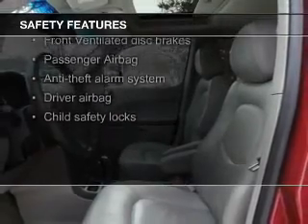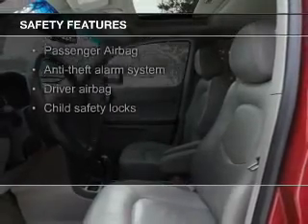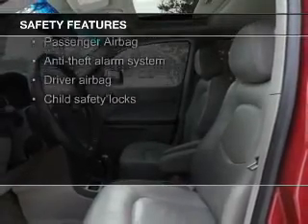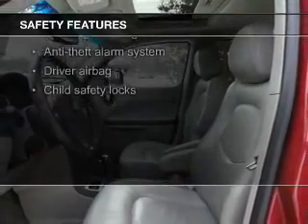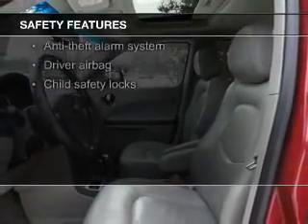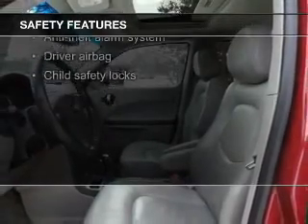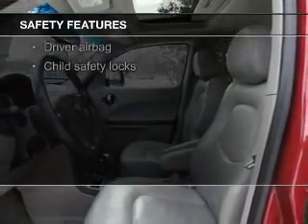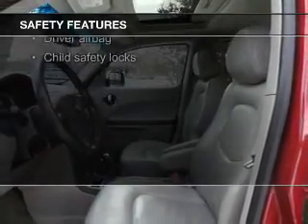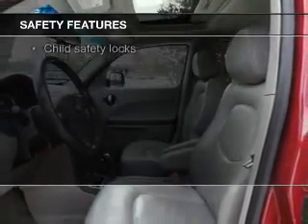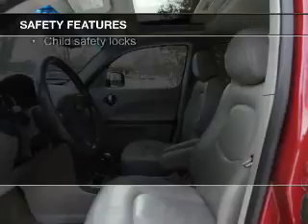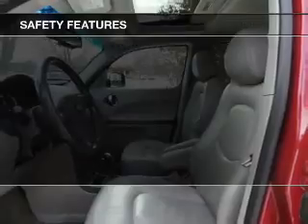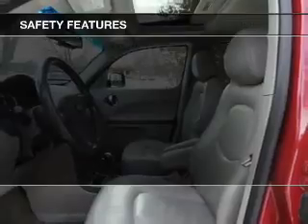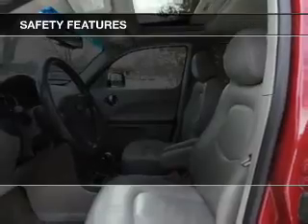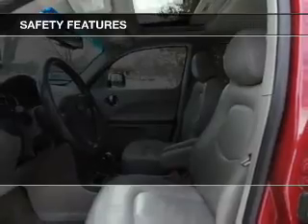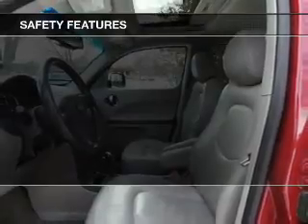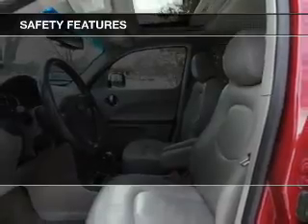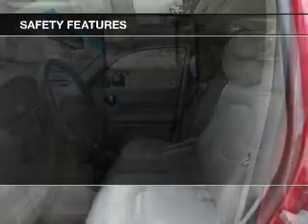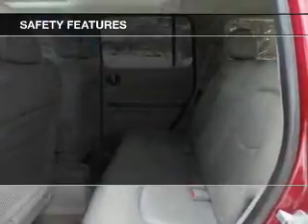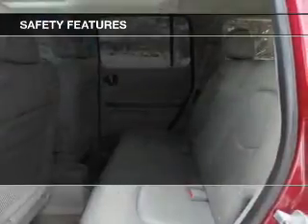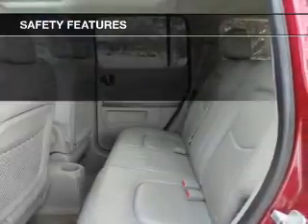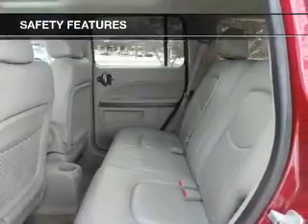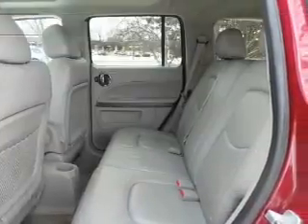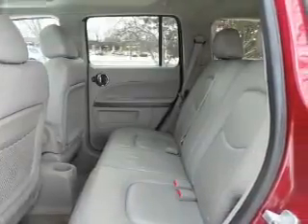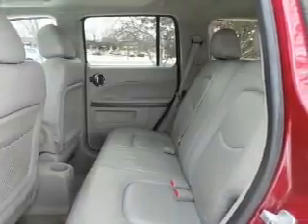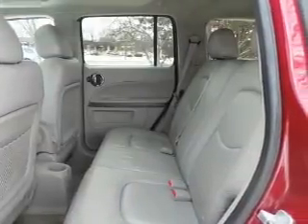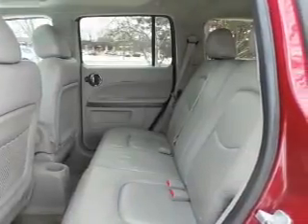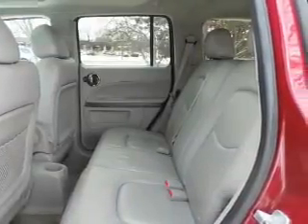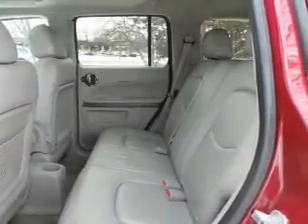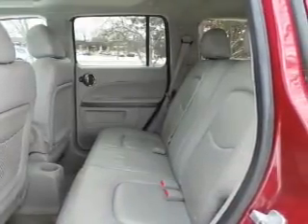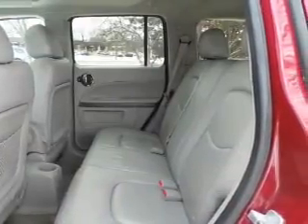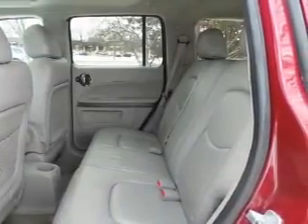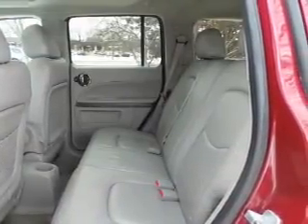A passenger airbag, front ventilated disc brakes, daytime running lights, and child safety locks.